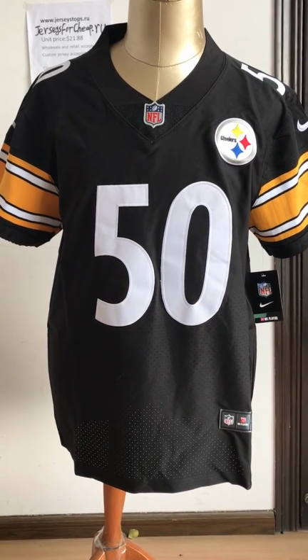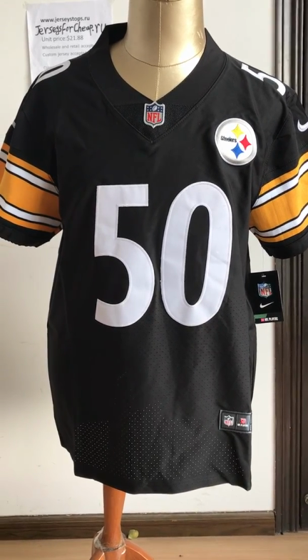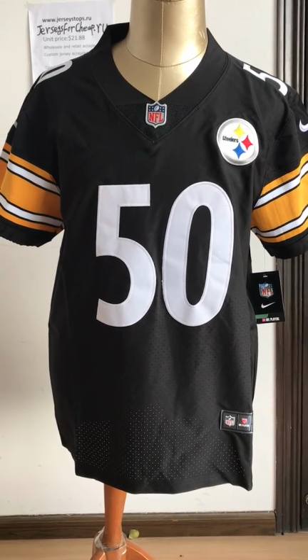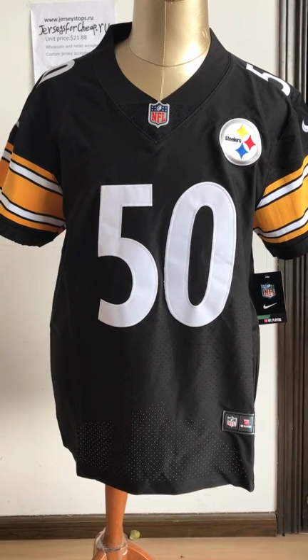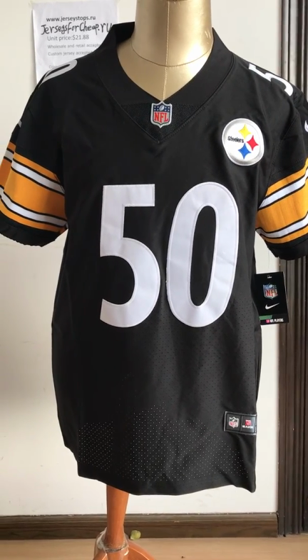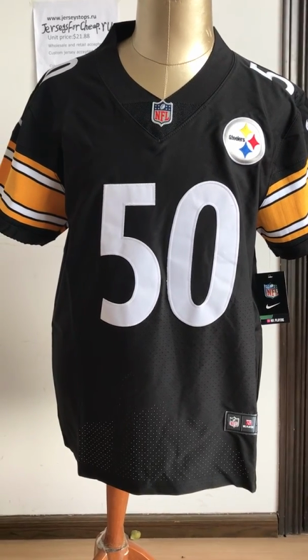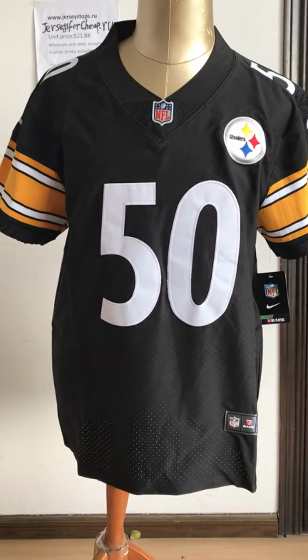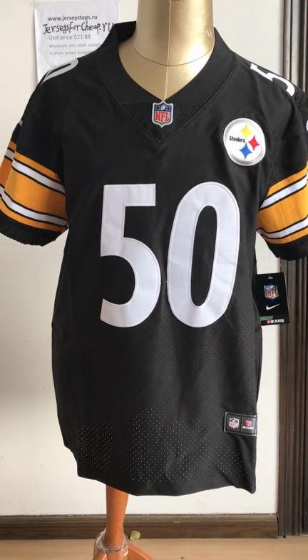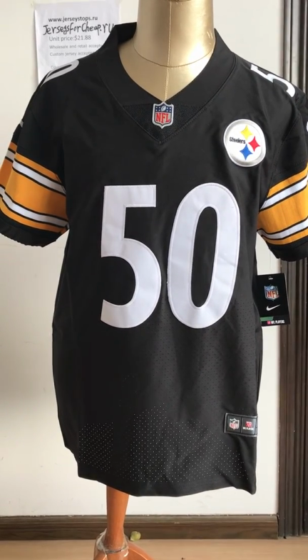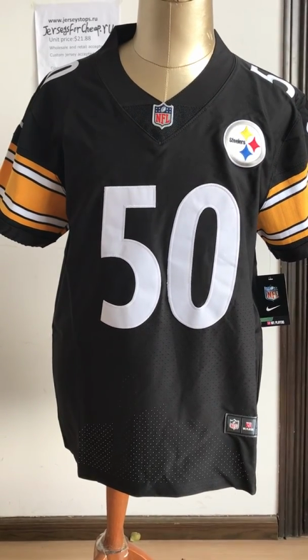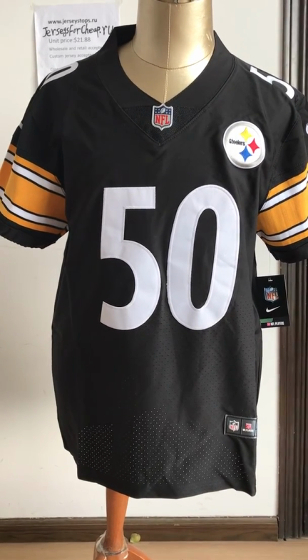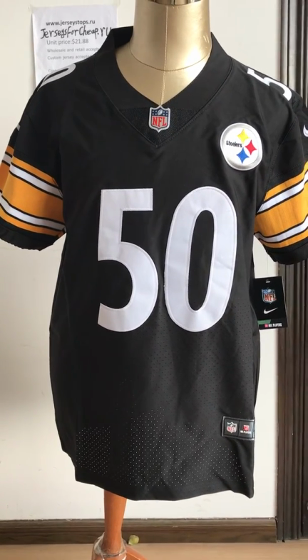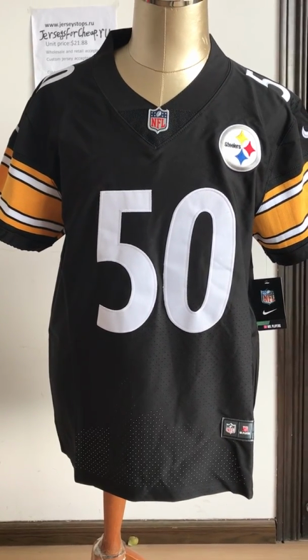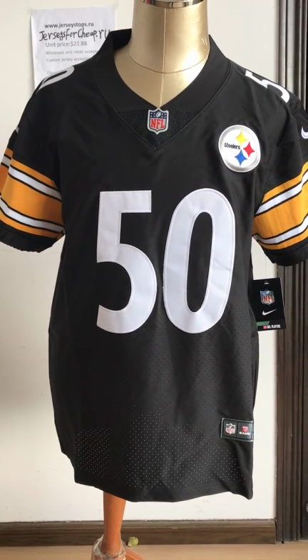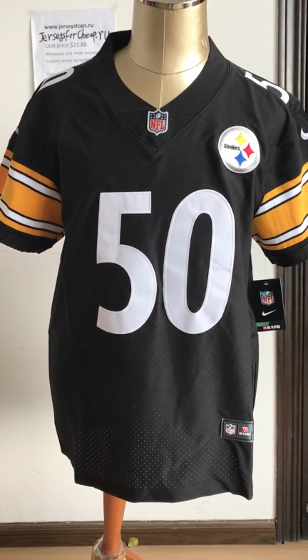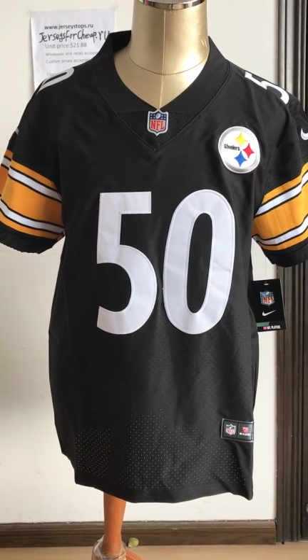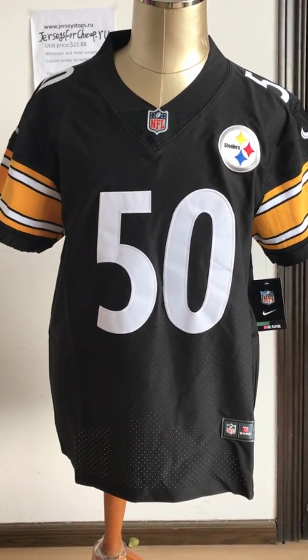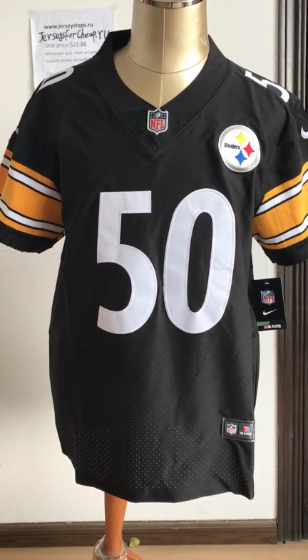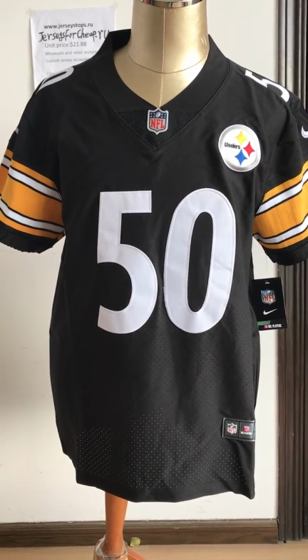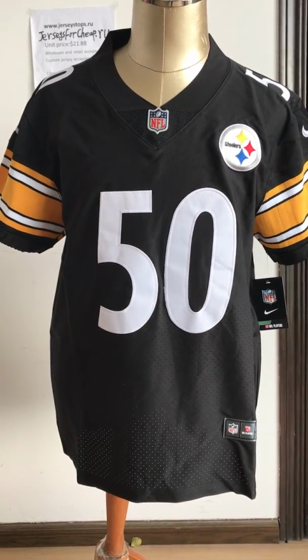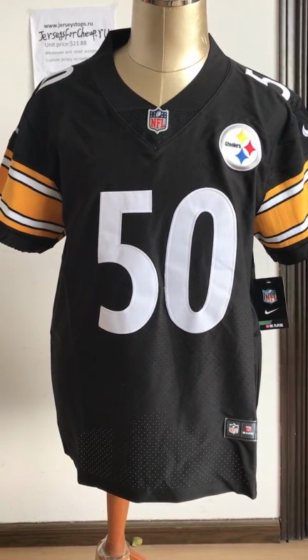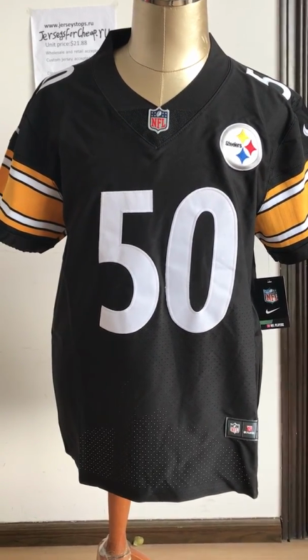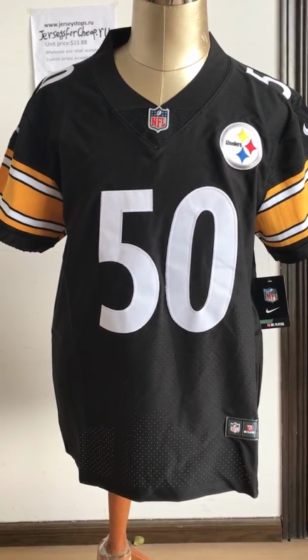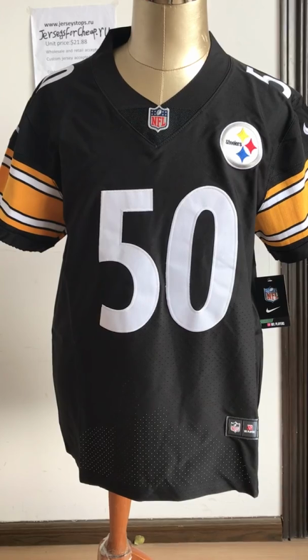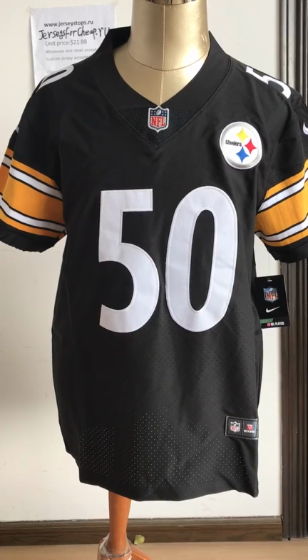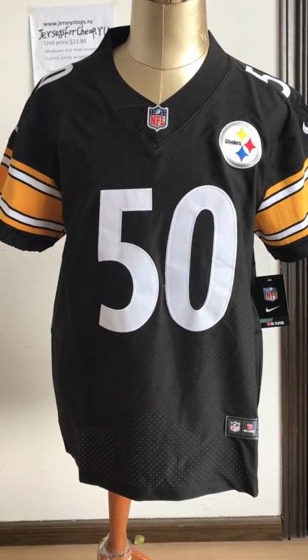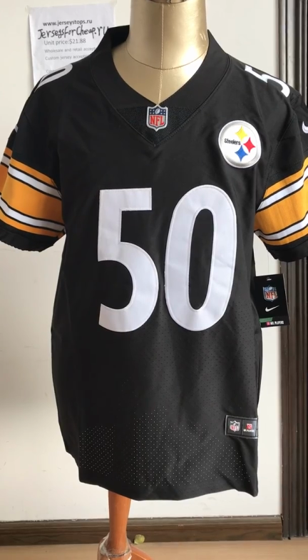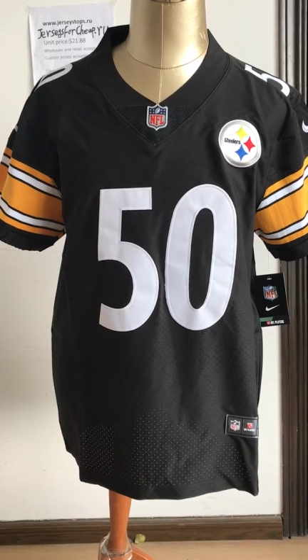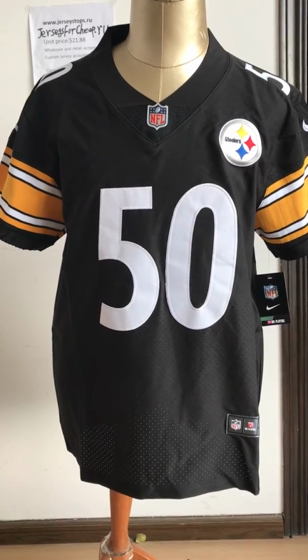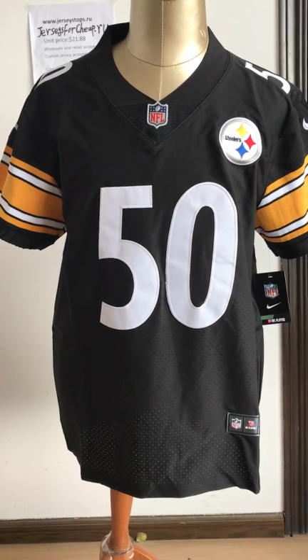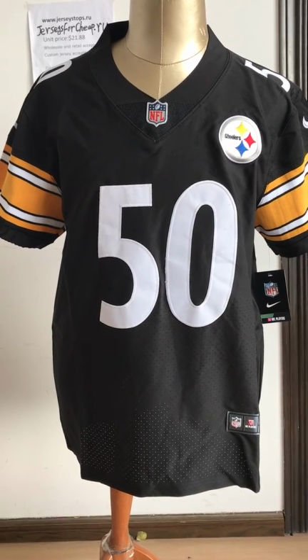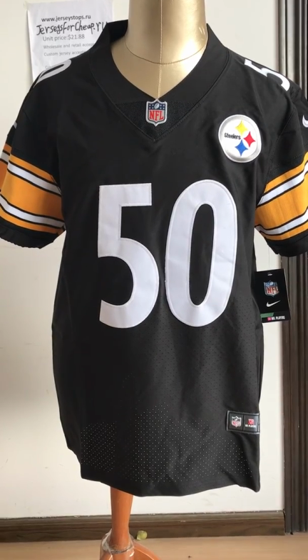Hello guys, today let me show you this black NFL jersey.